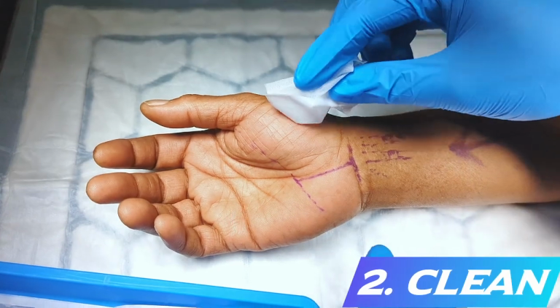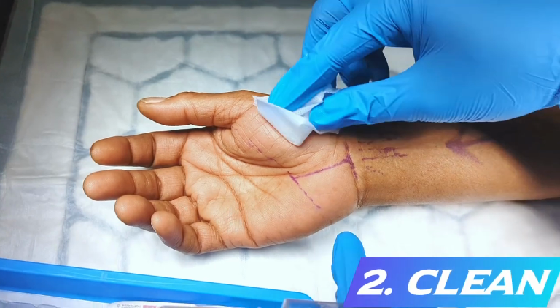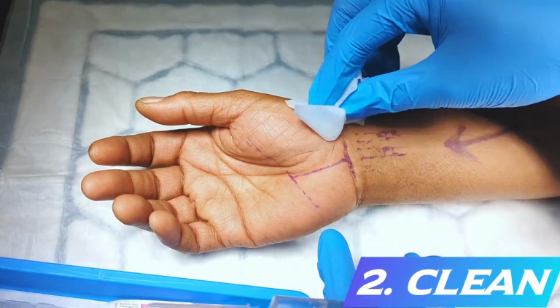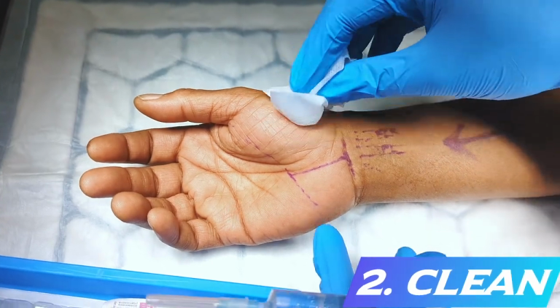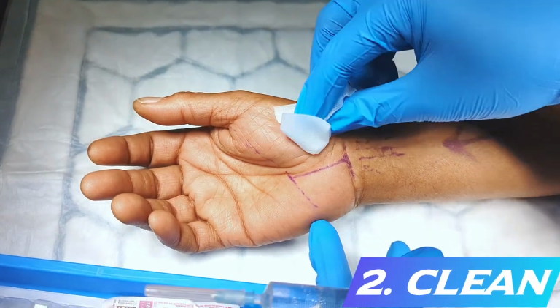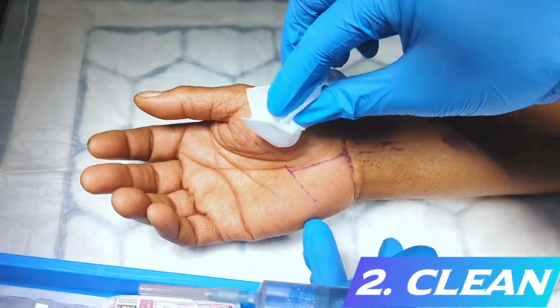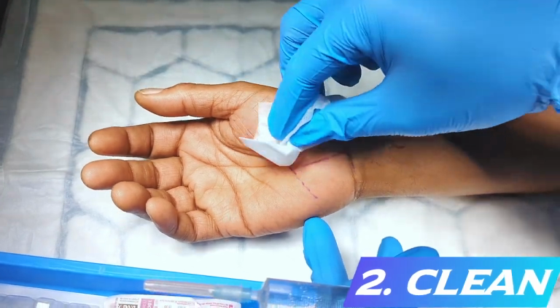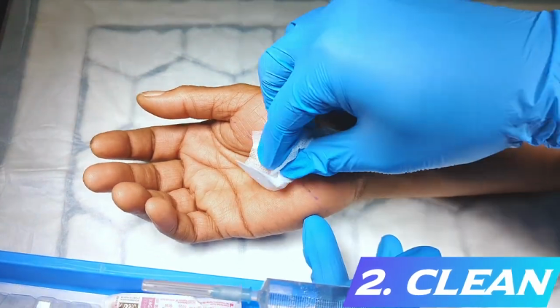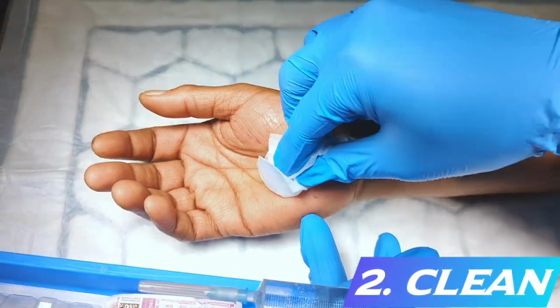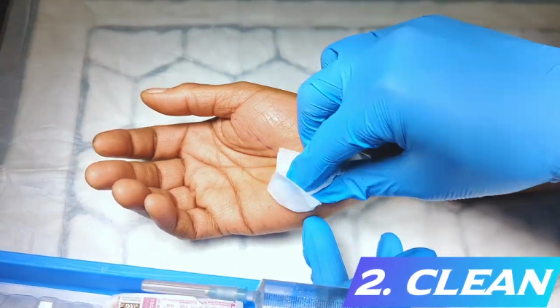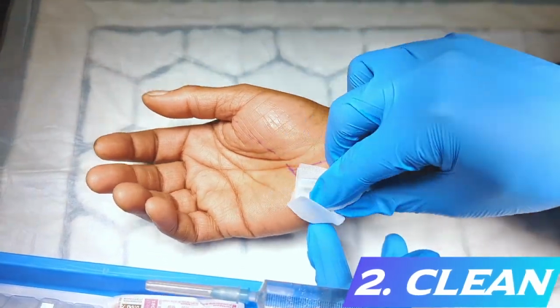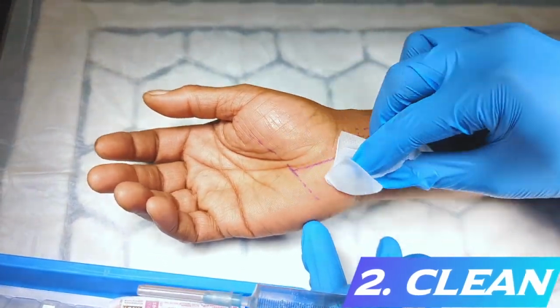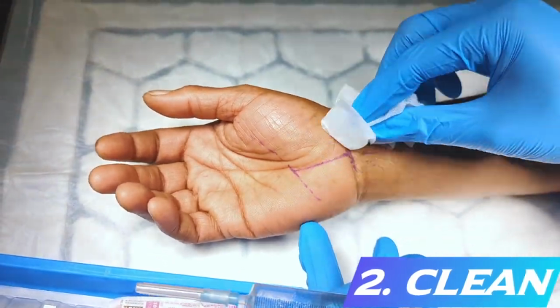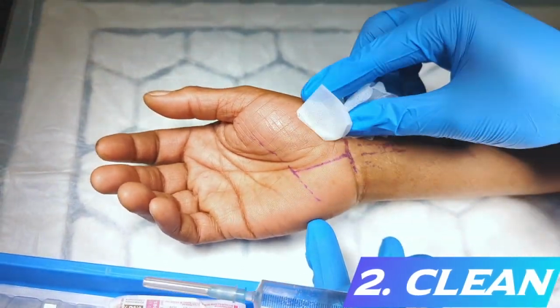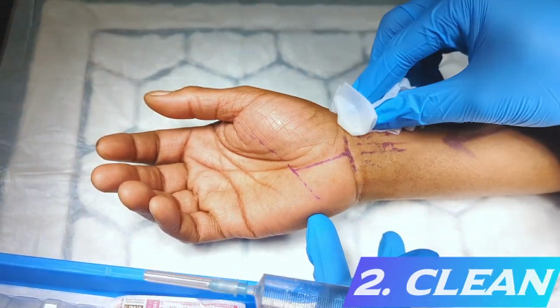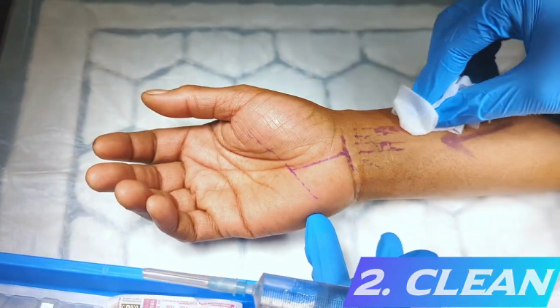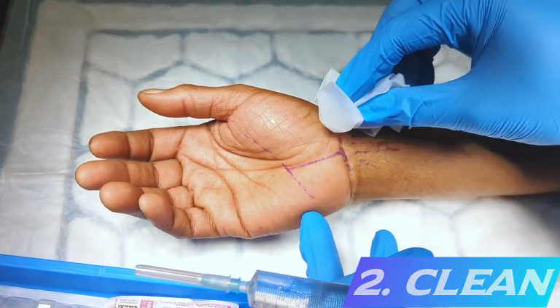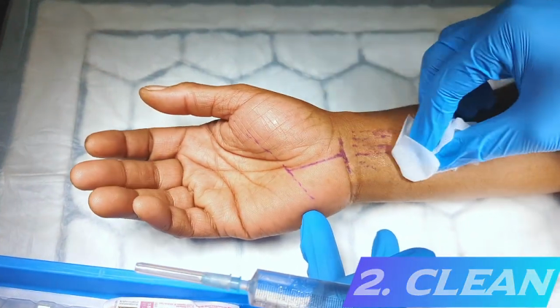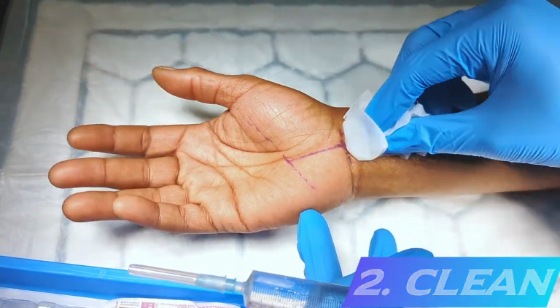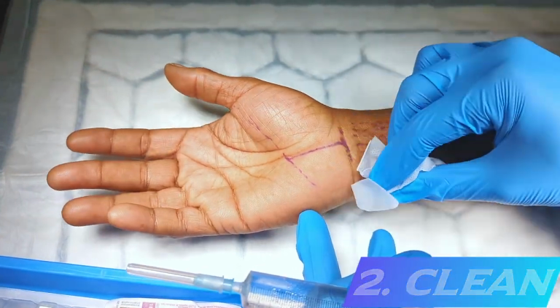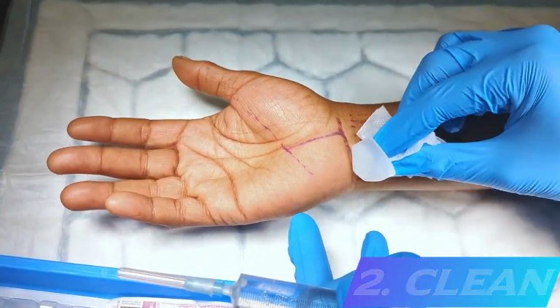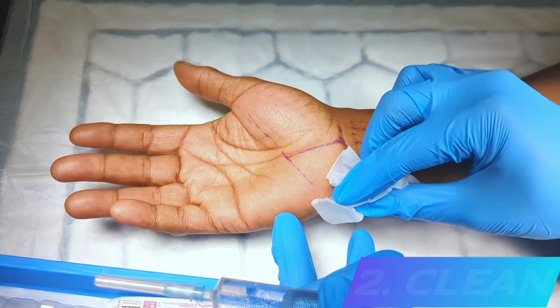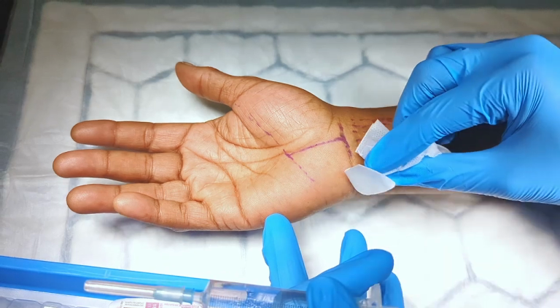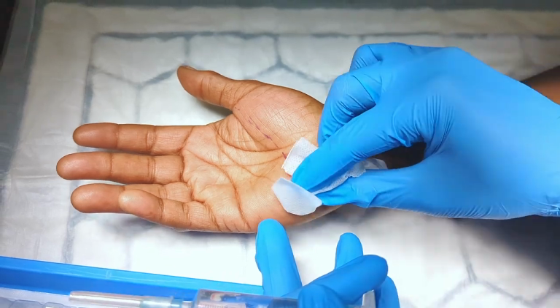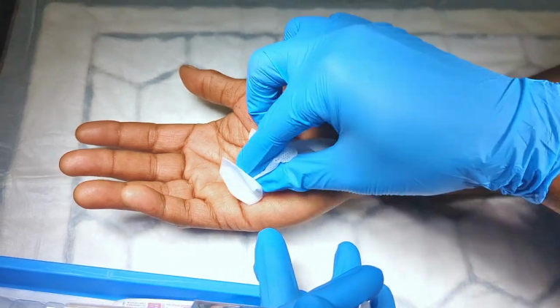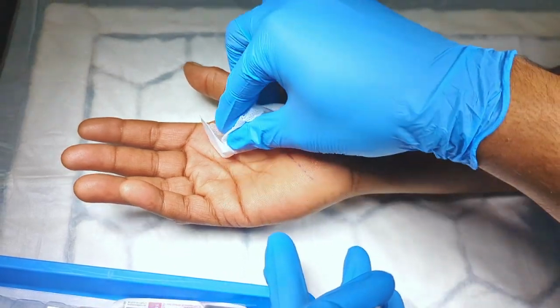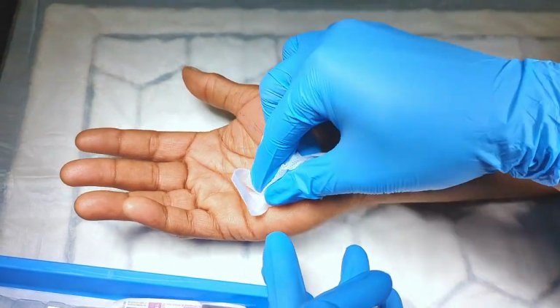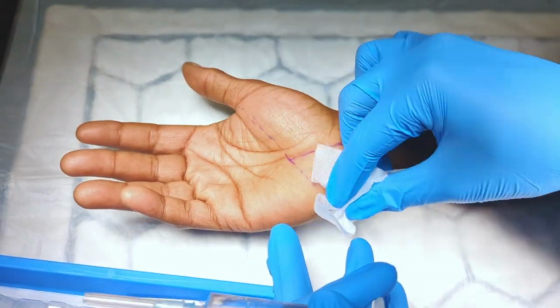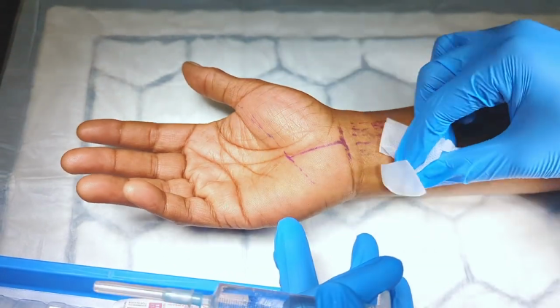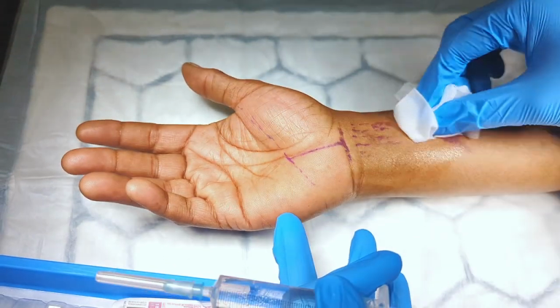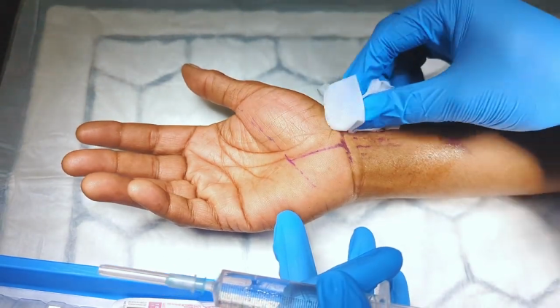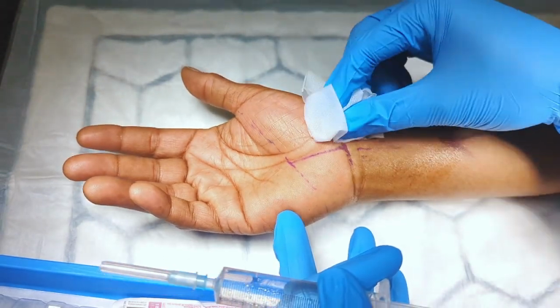The area is cleaned thoroughly to avoid transferring skin flora to deeper tissues.